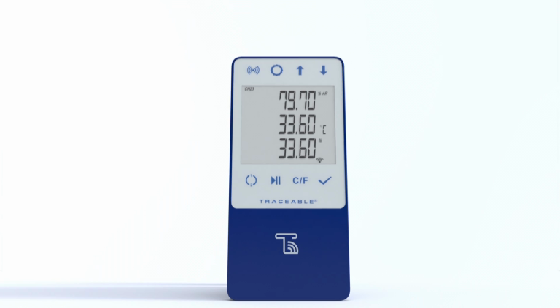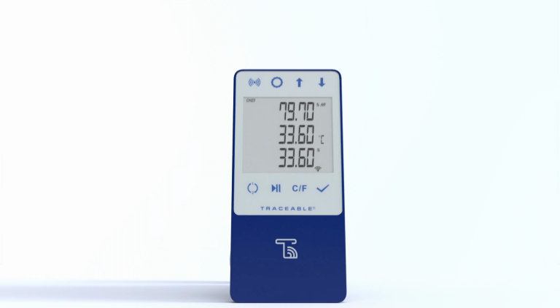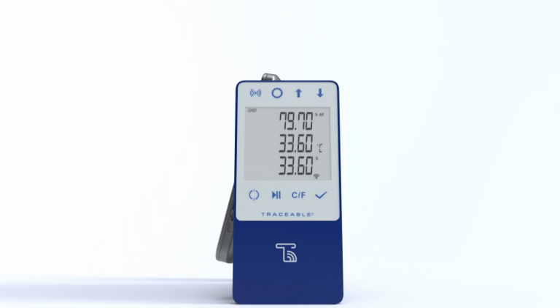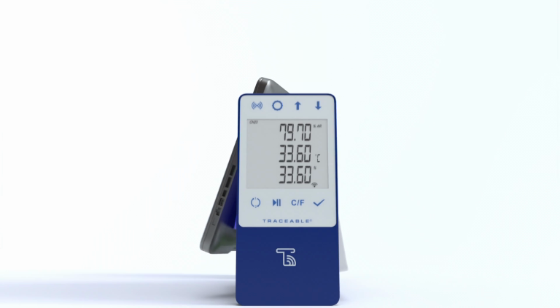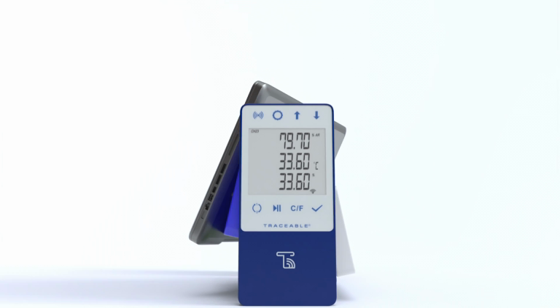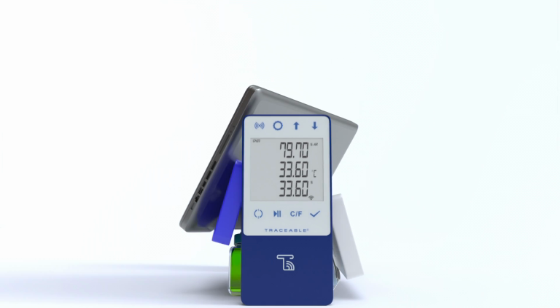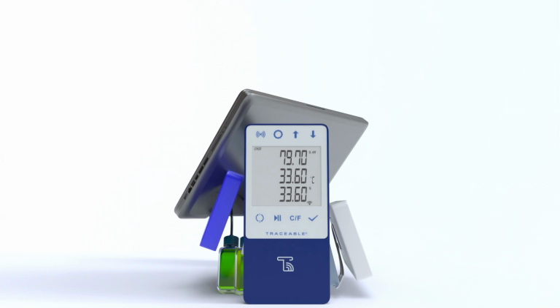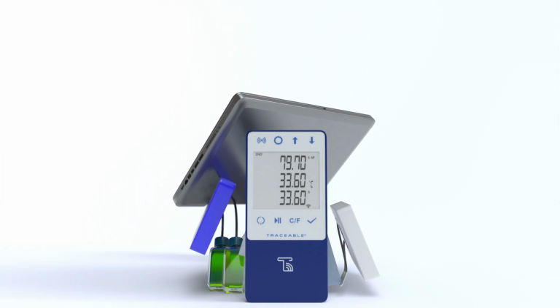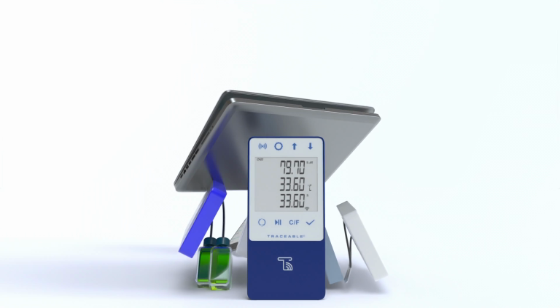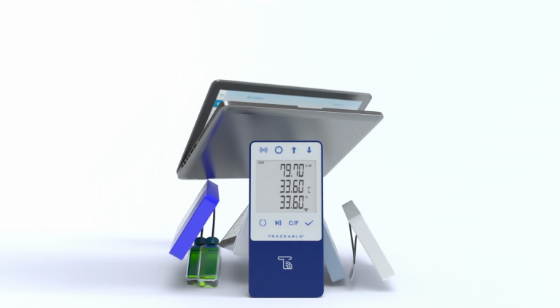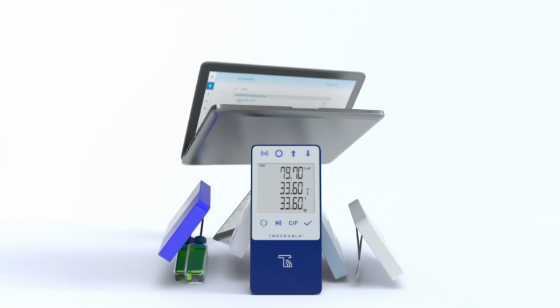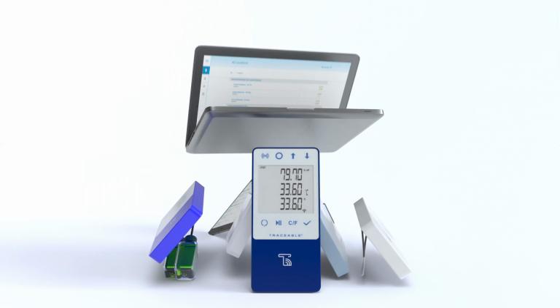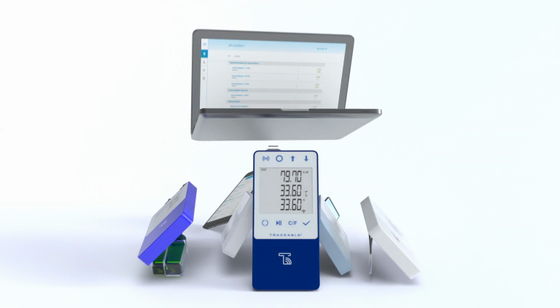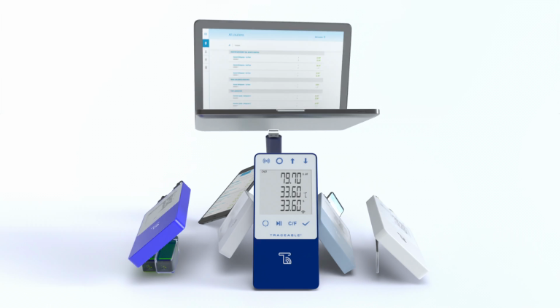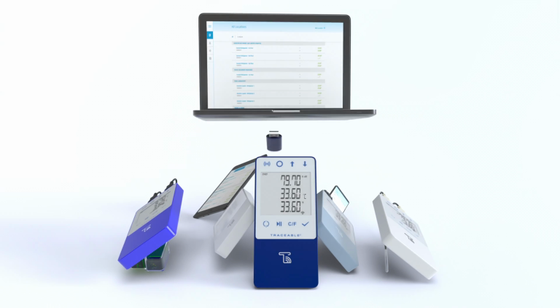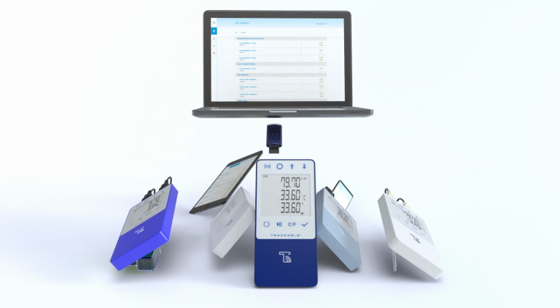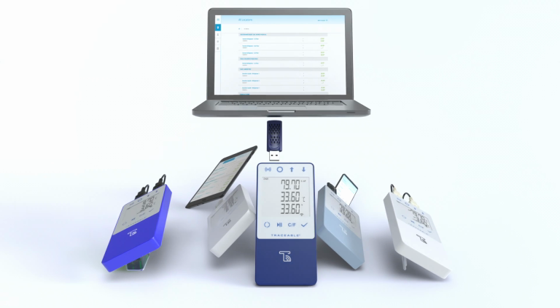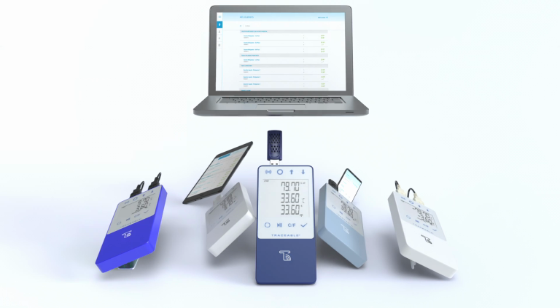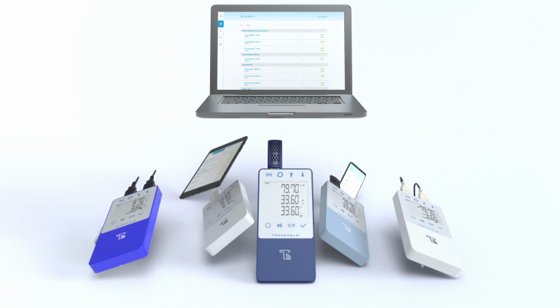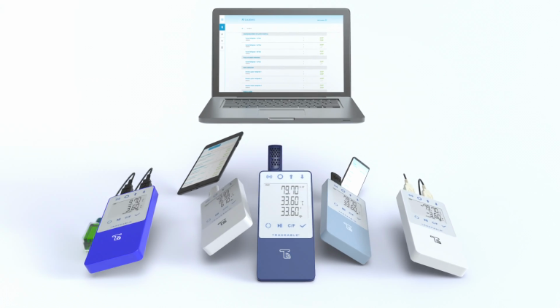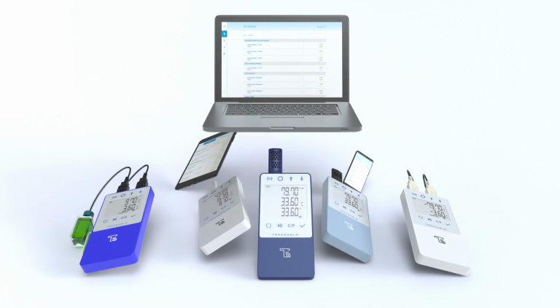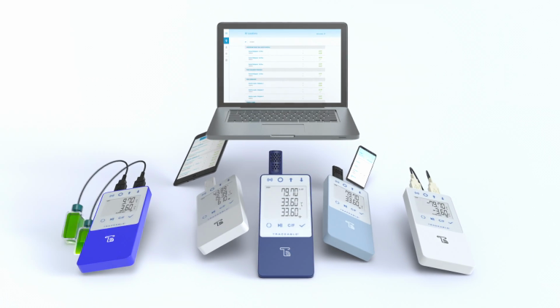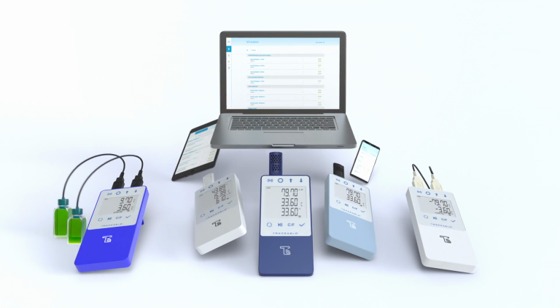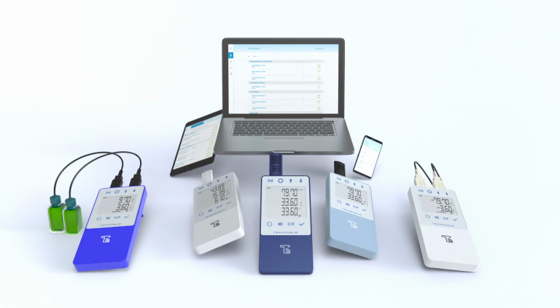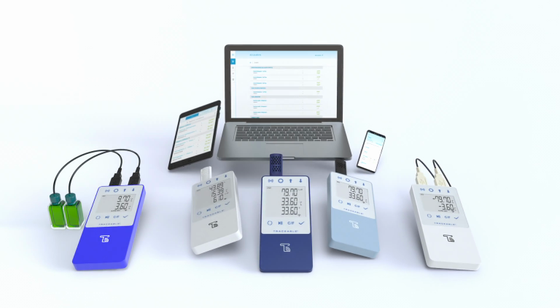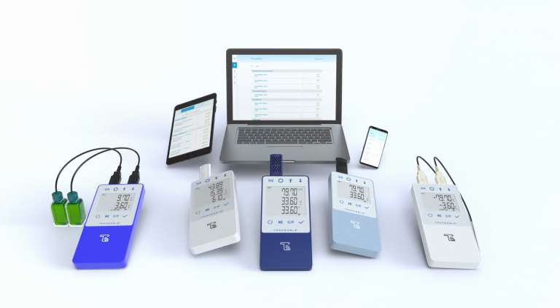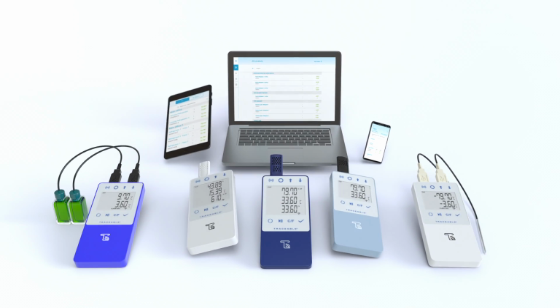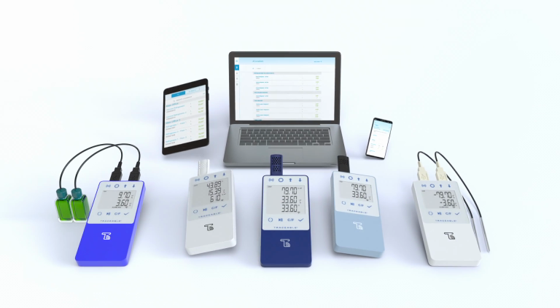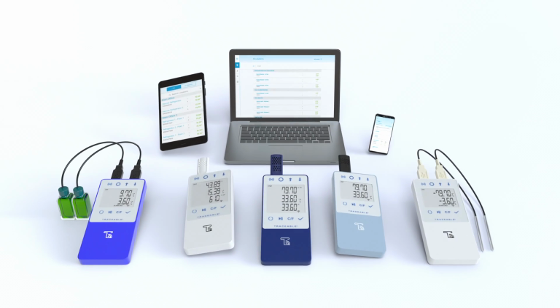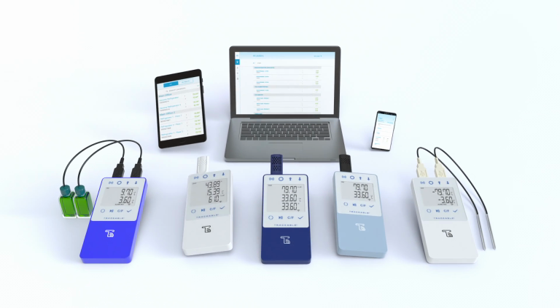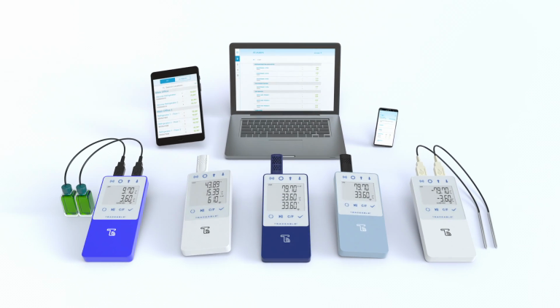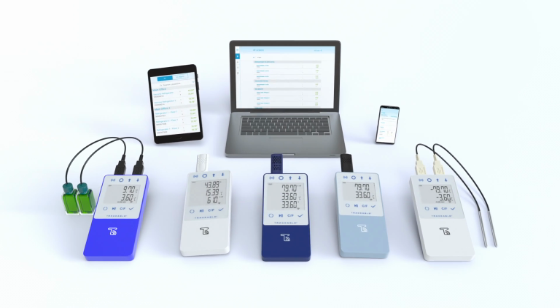Reduce your risk and ensure compliance with Traceable Live cloud monitoring for complete peace of mind wherever you are.